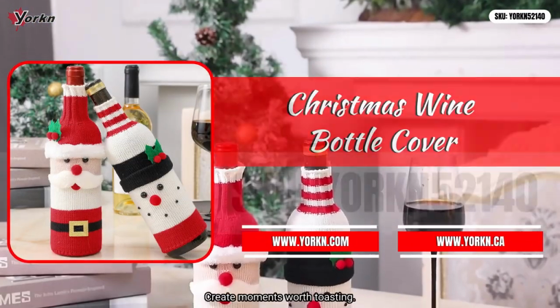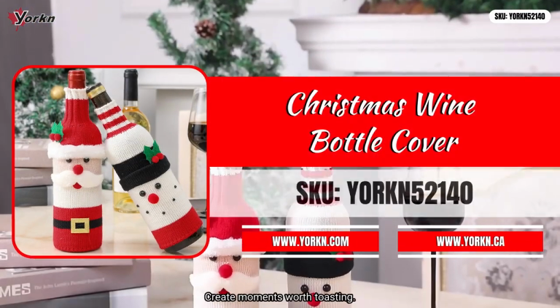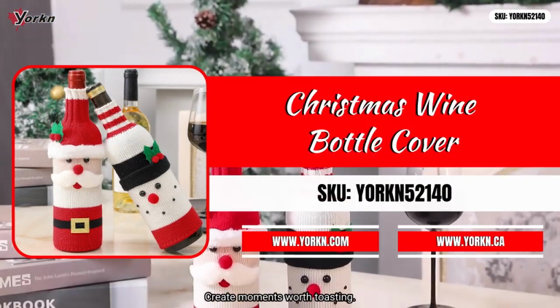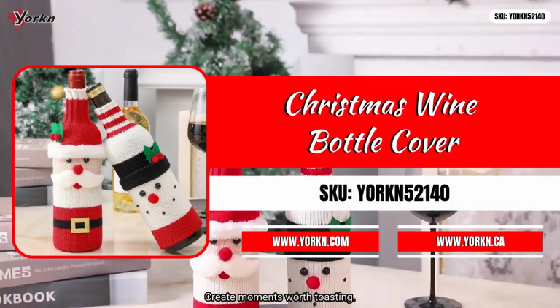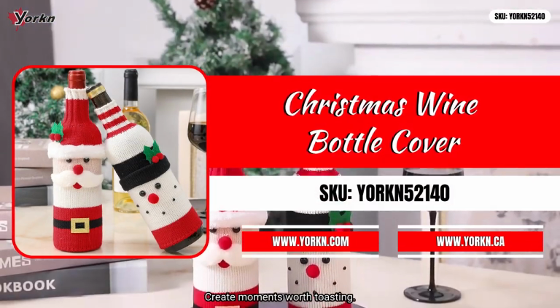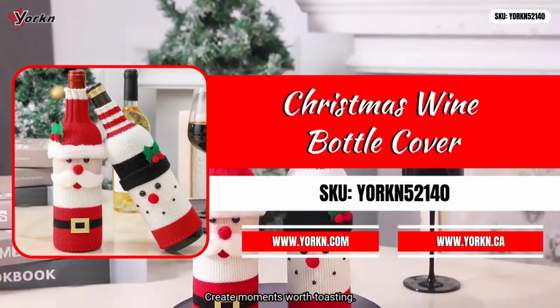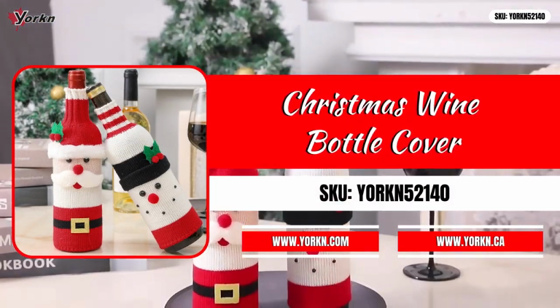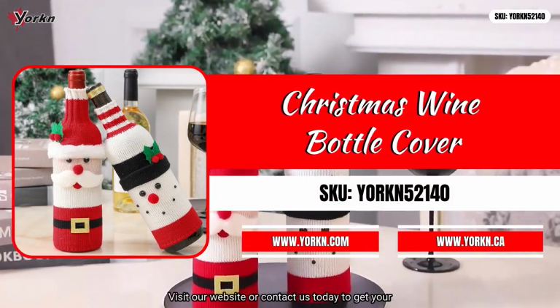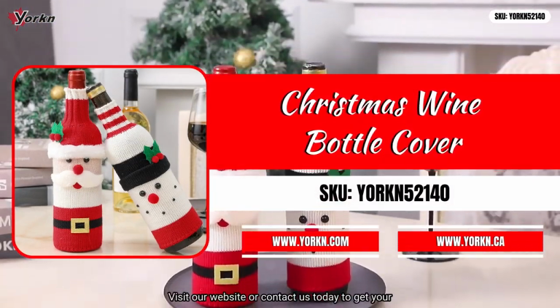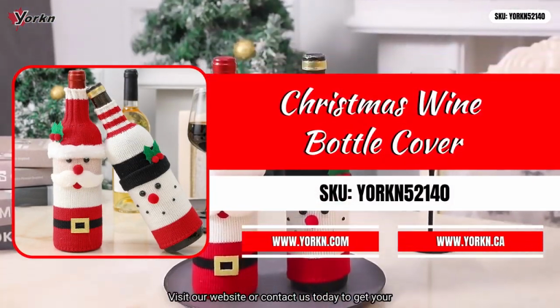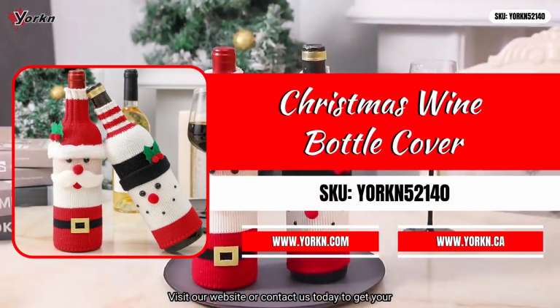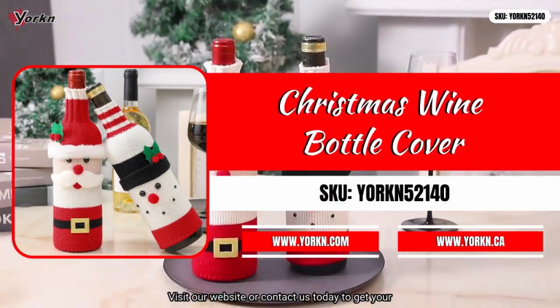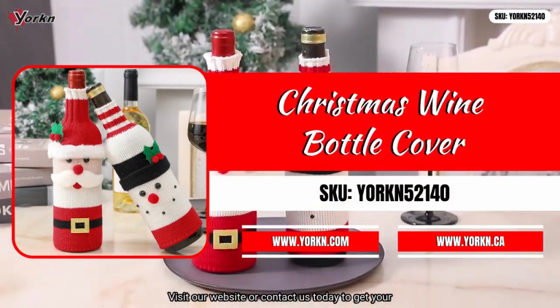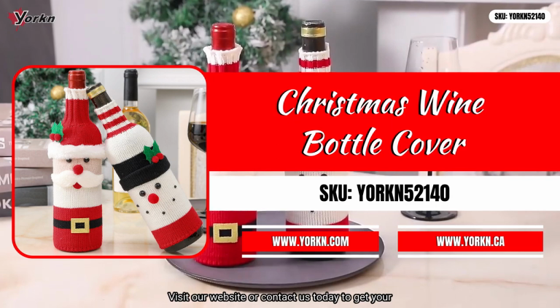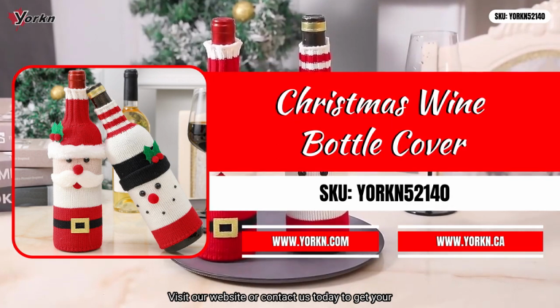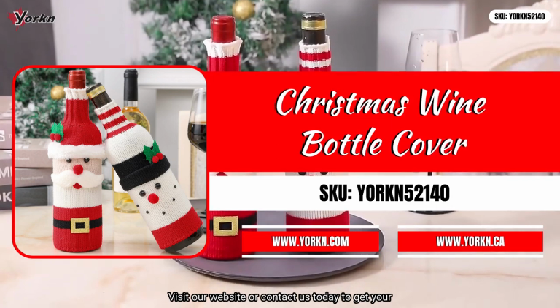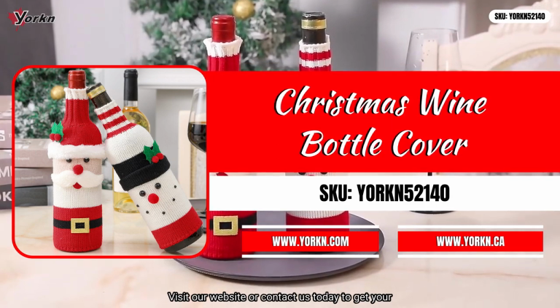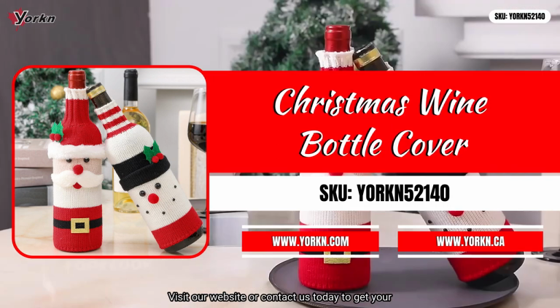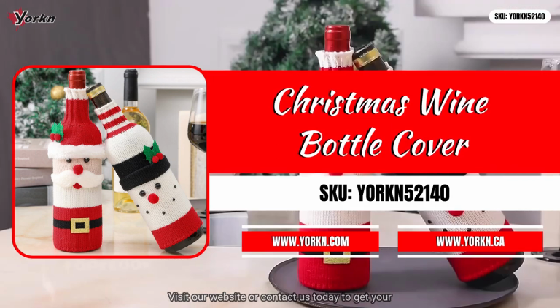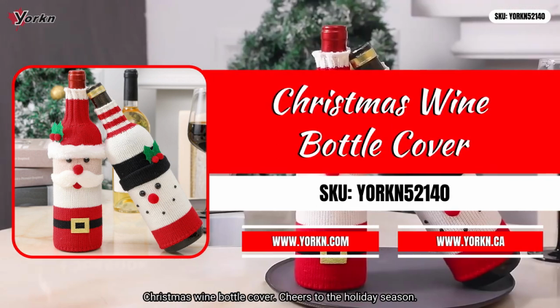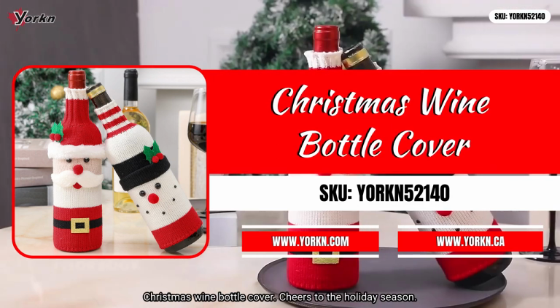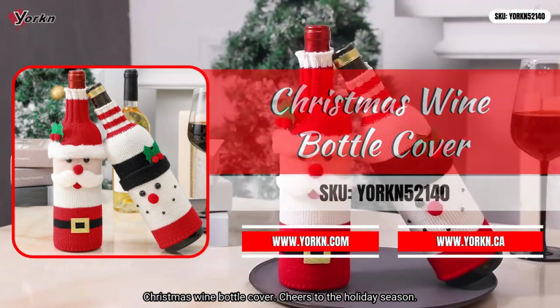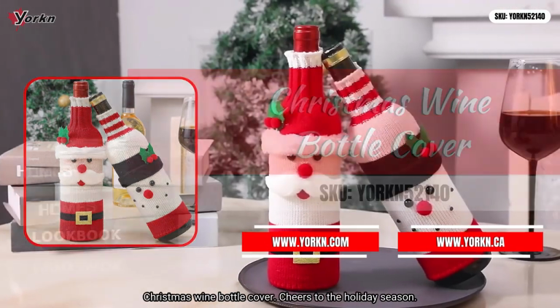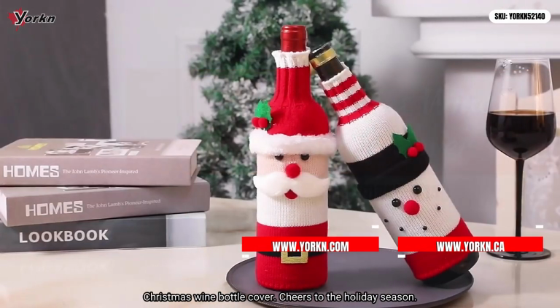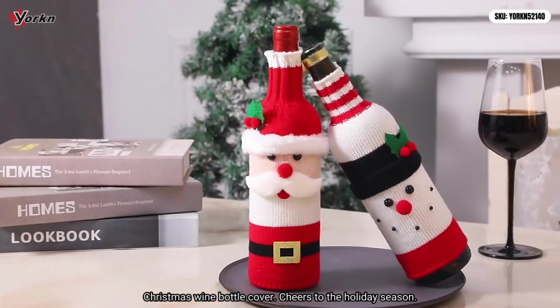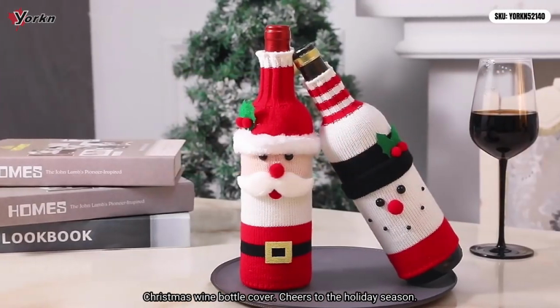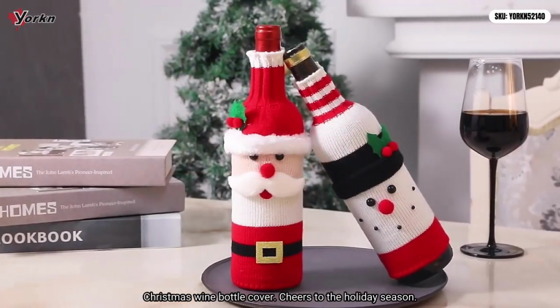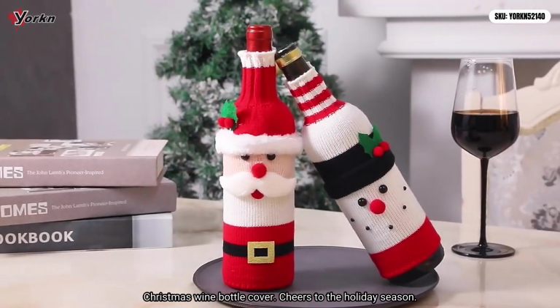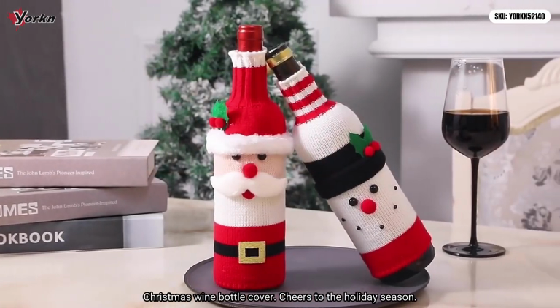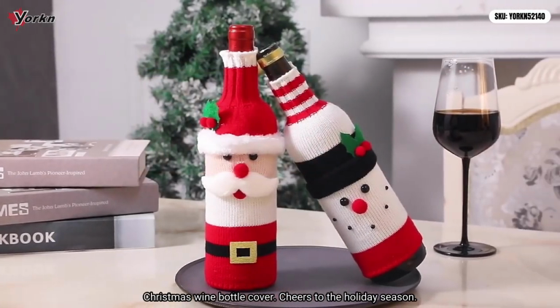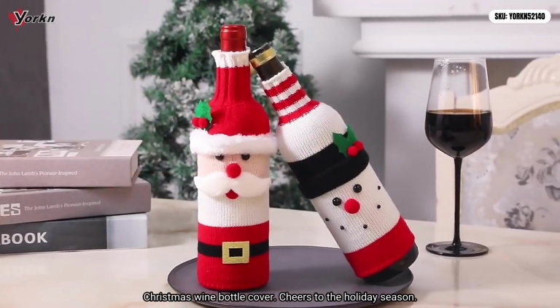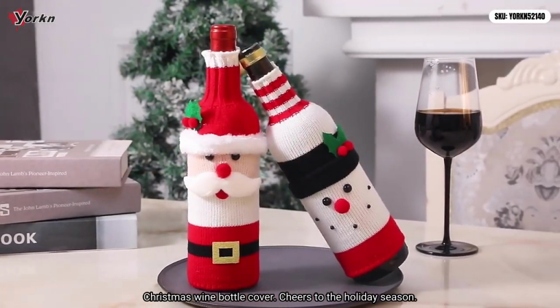Create moments worth toasting. Visit our website or contact us today to get your Christmas wine bottle cover. Cheers to the holiday season!